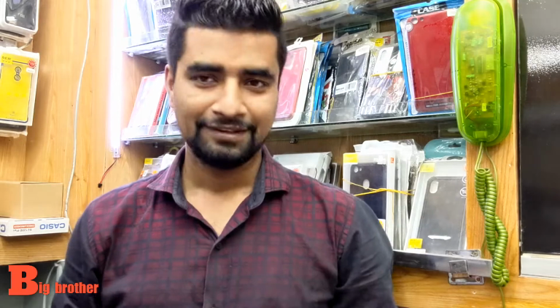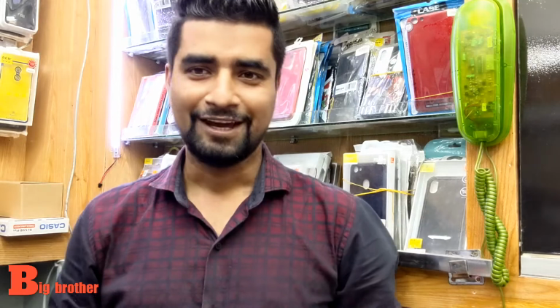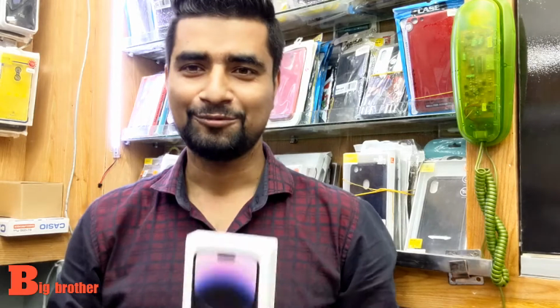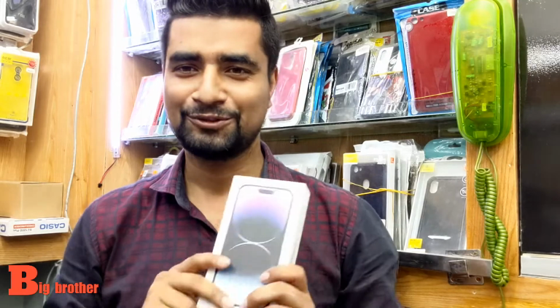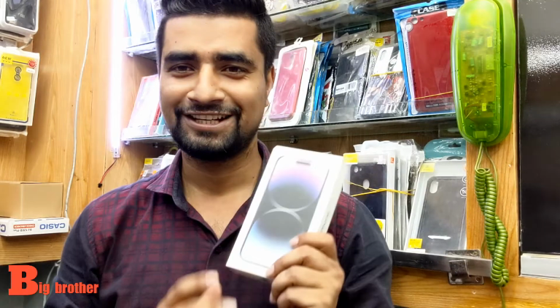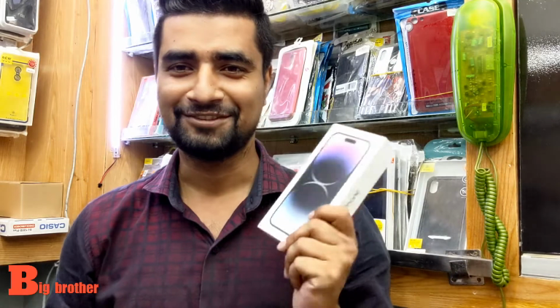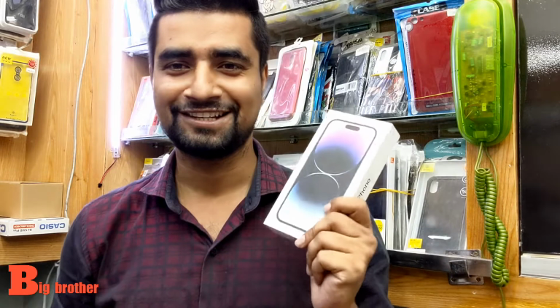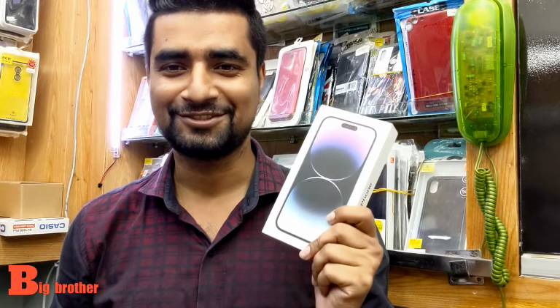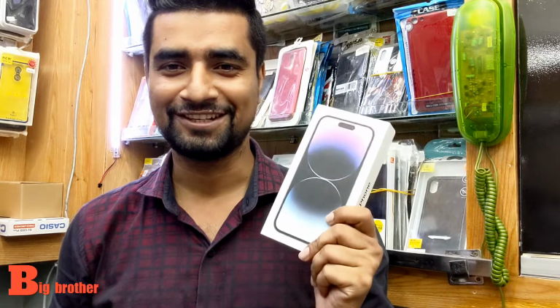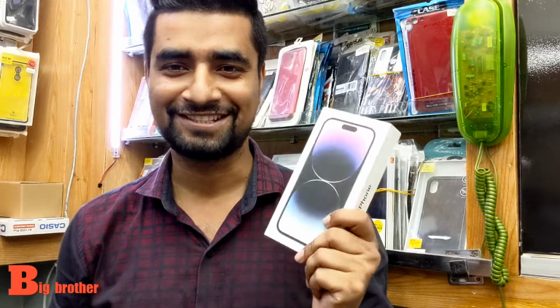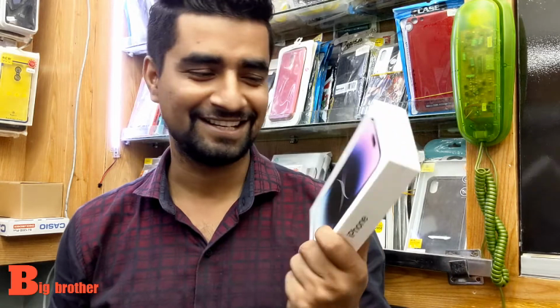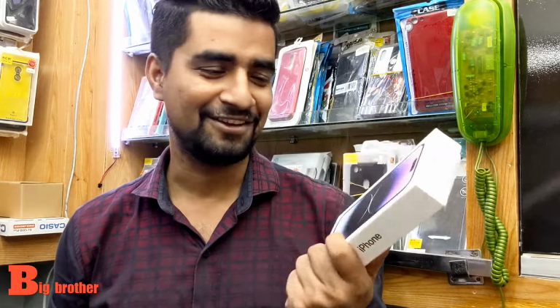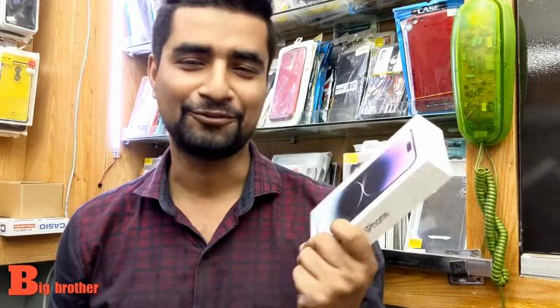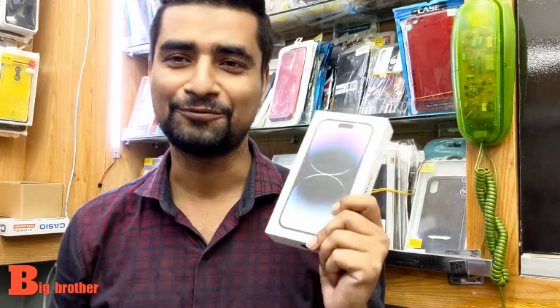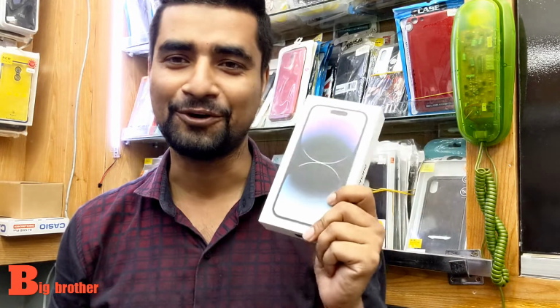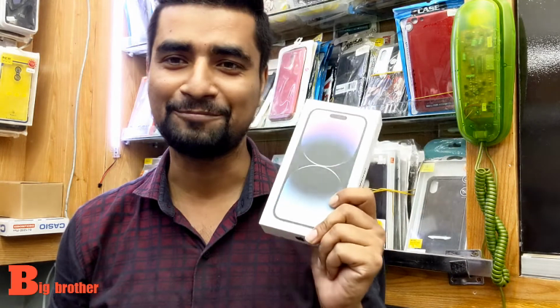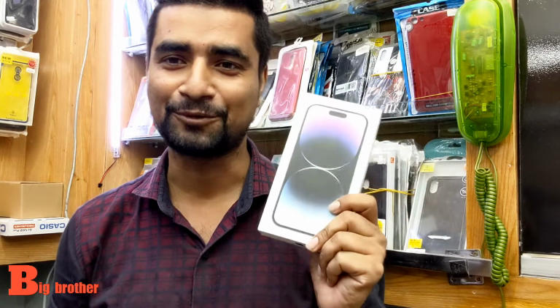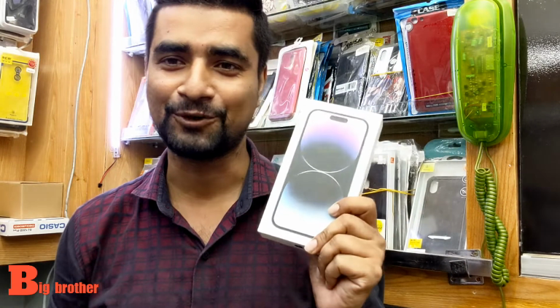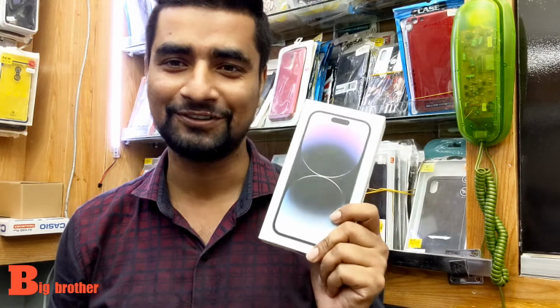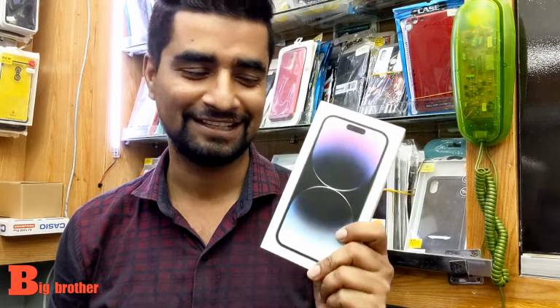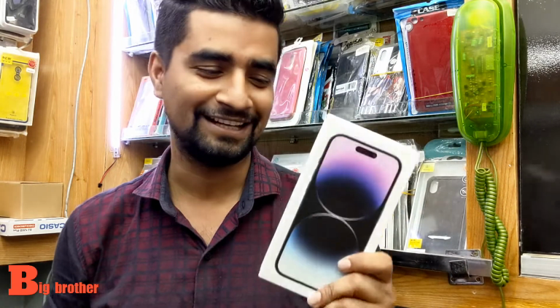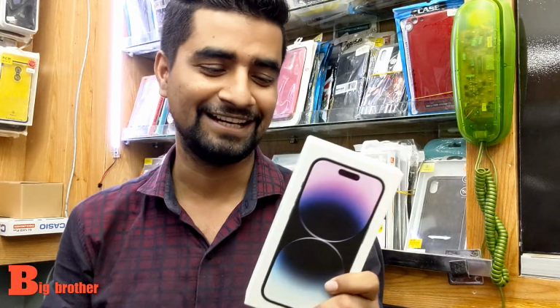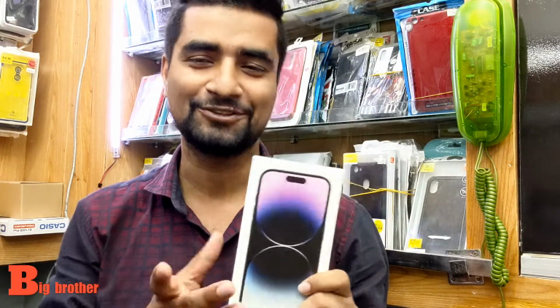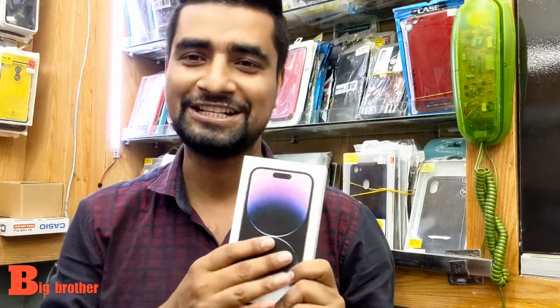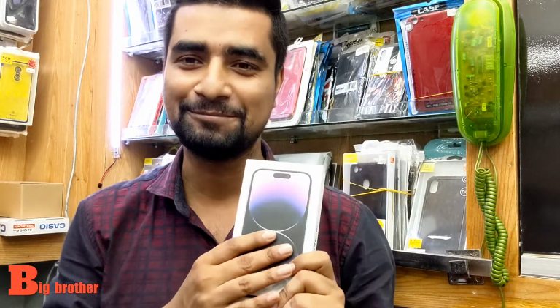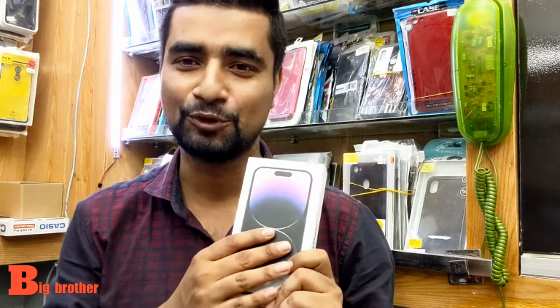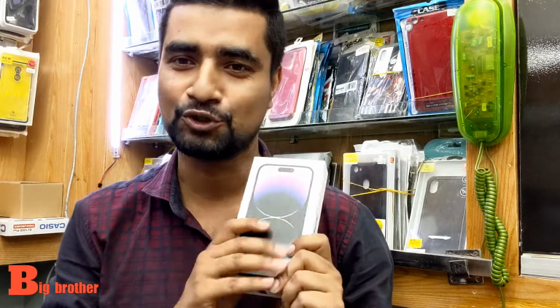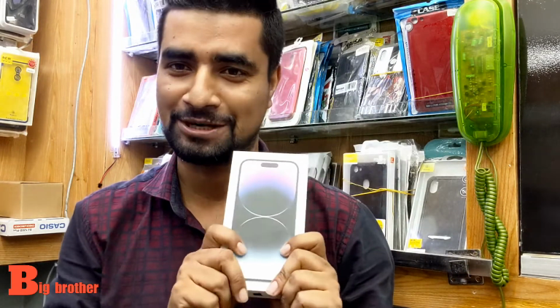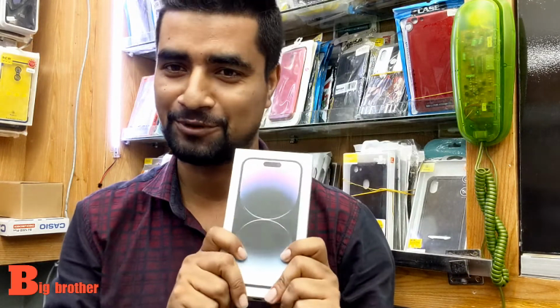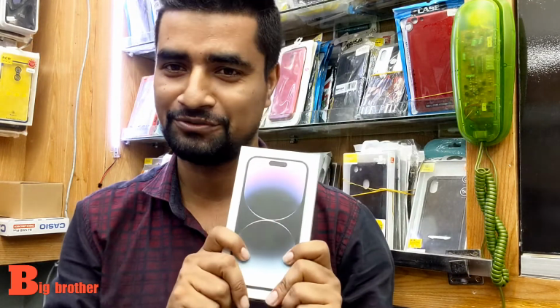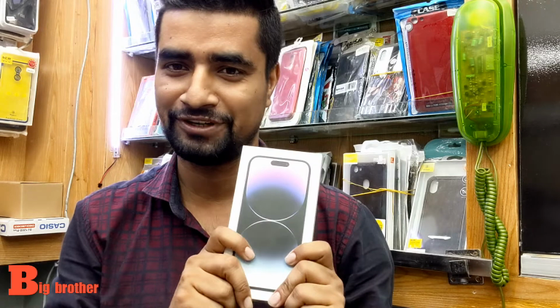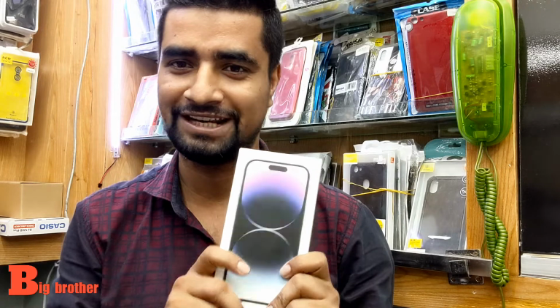Hello everyone, how are we doing? iPhone 14 Pro, Deep Blue, 265 variant.